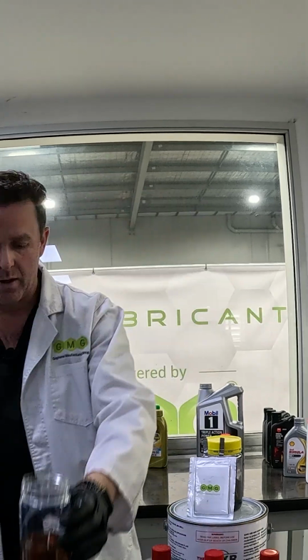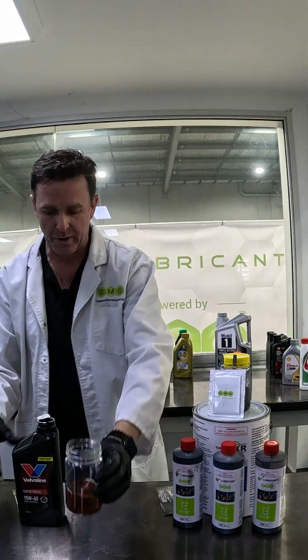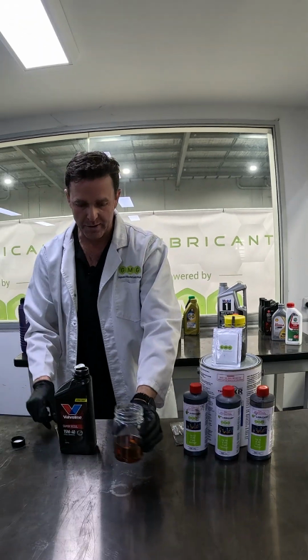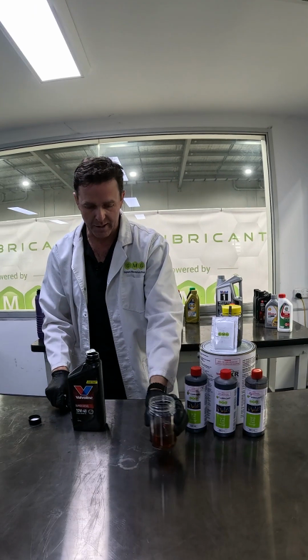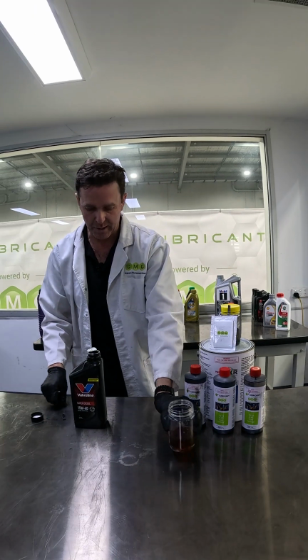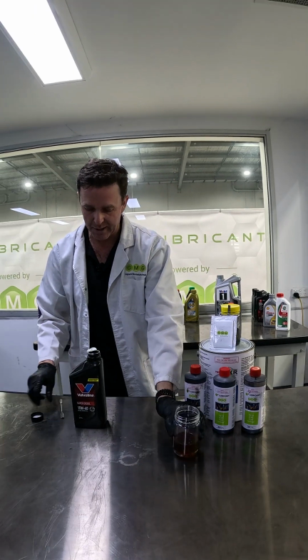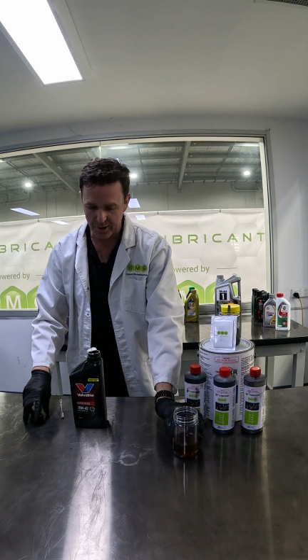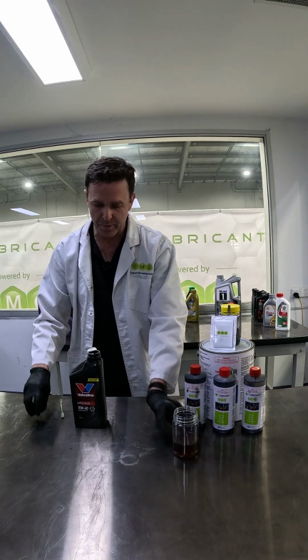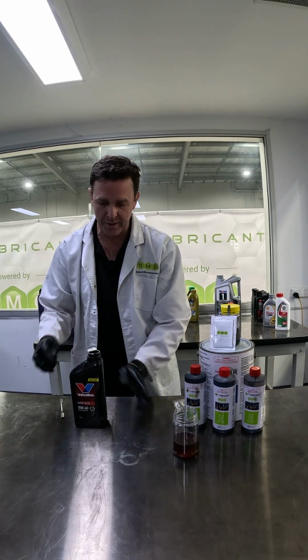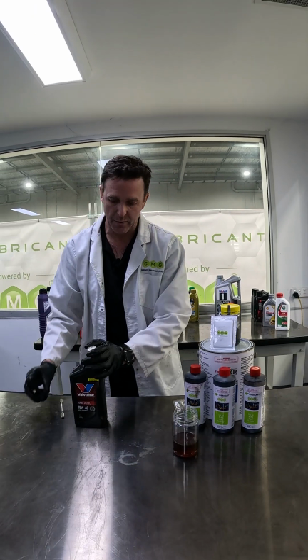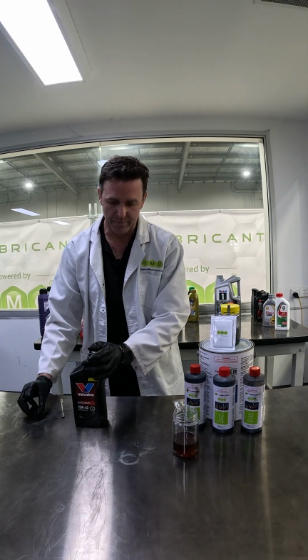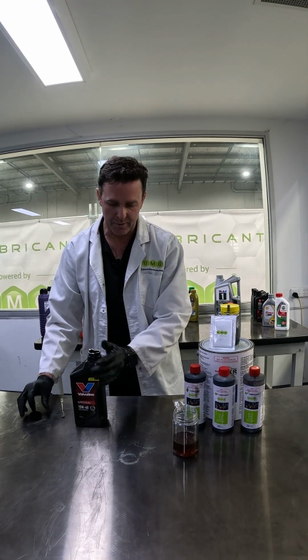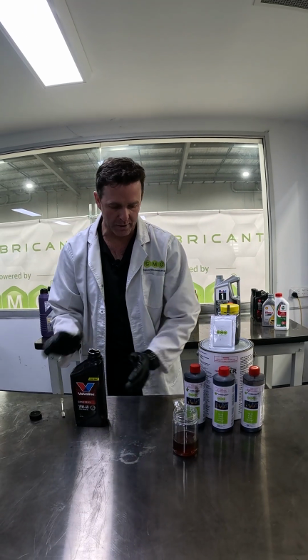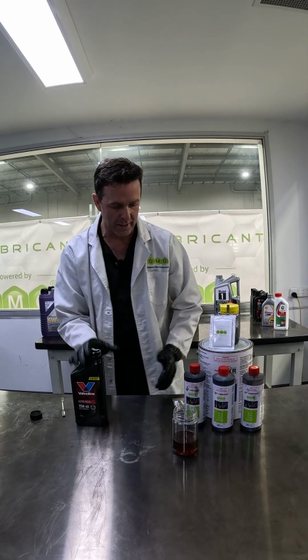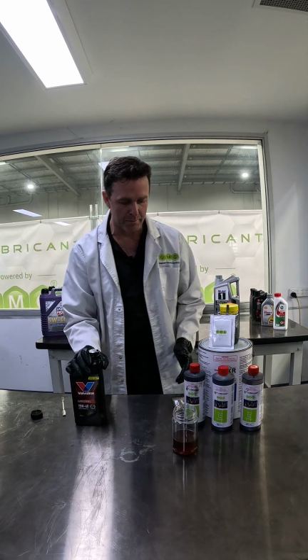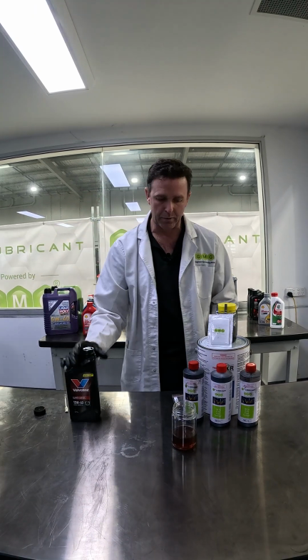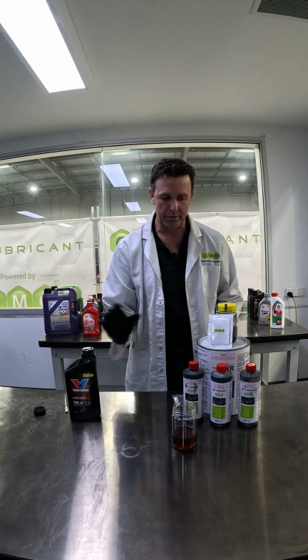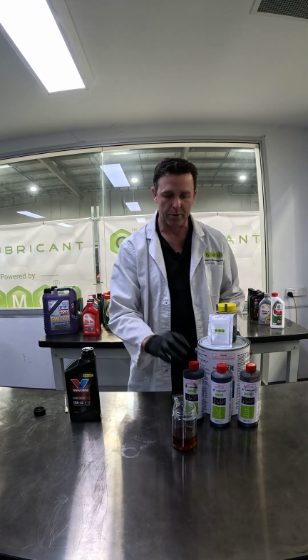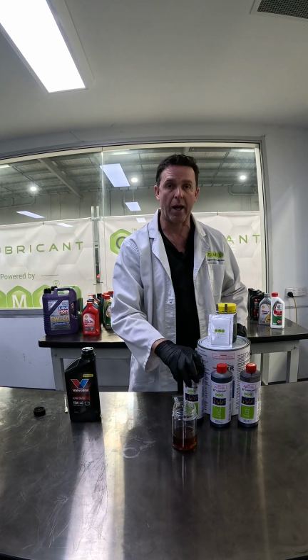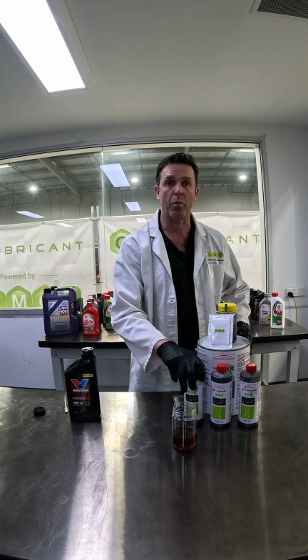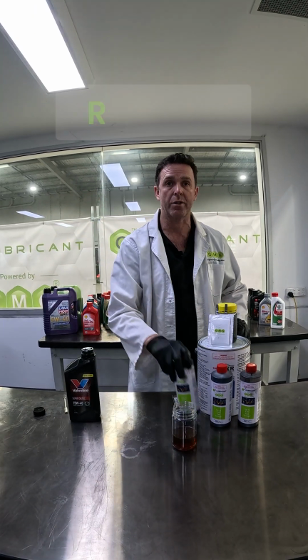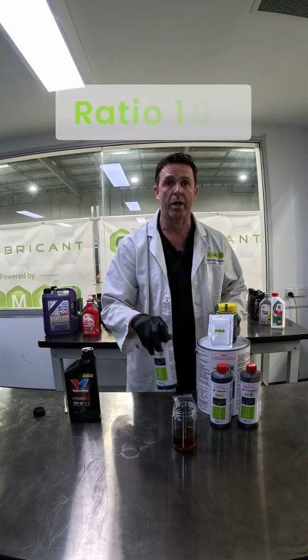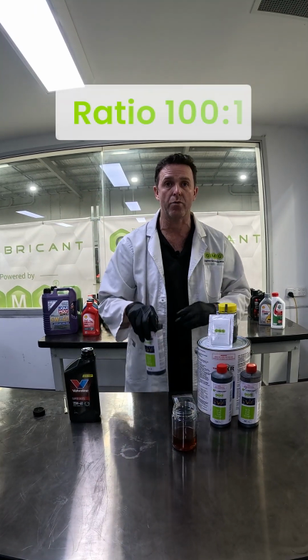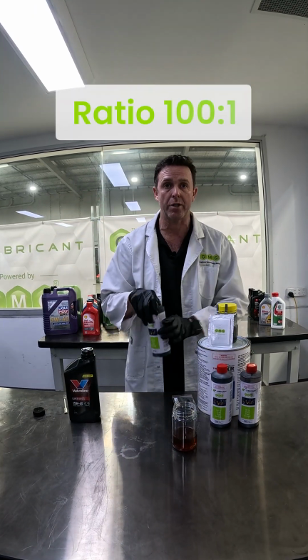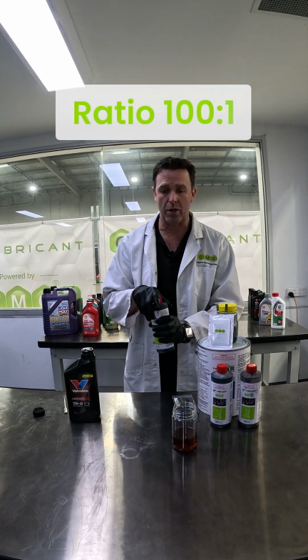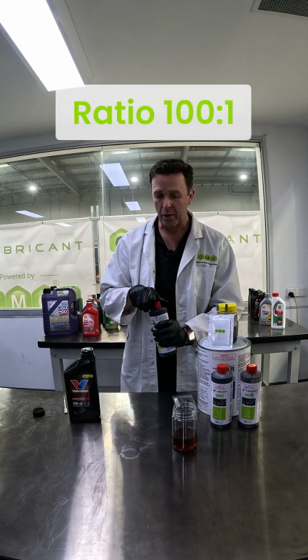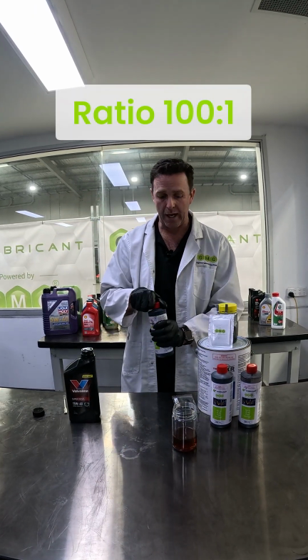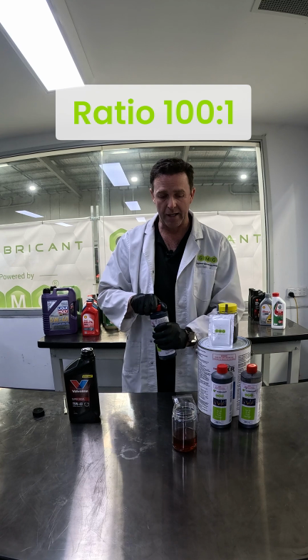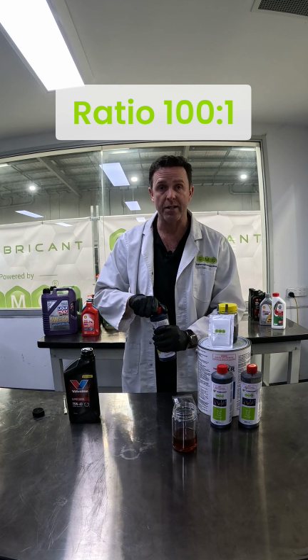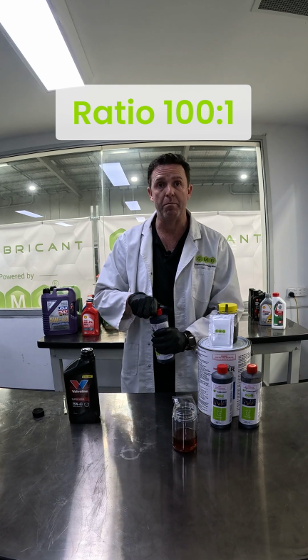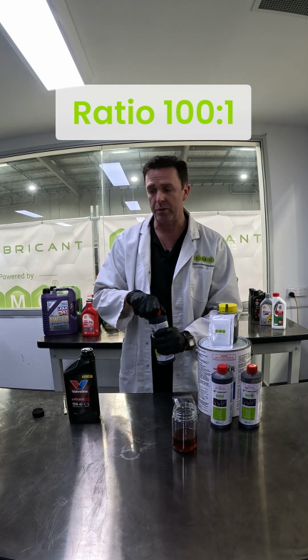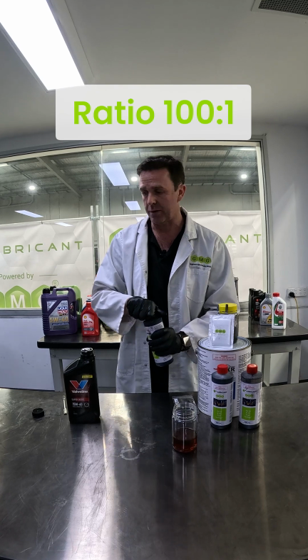We're going to now blend our G Lubricant into it. It's a litre bottle, so at a 1 to 100 ratio, we're going to add in 10 mils.